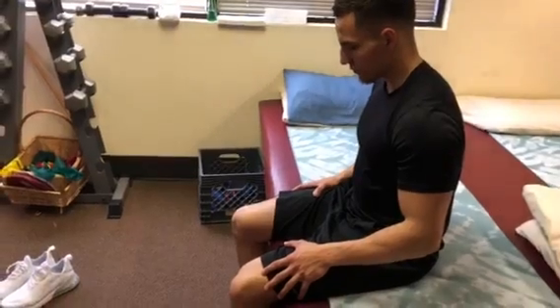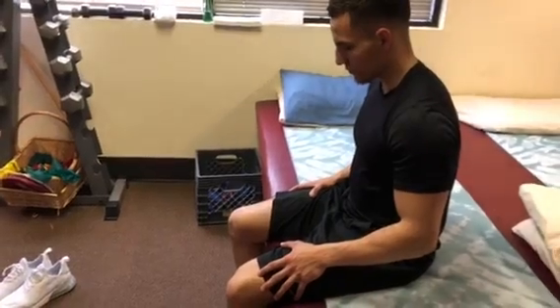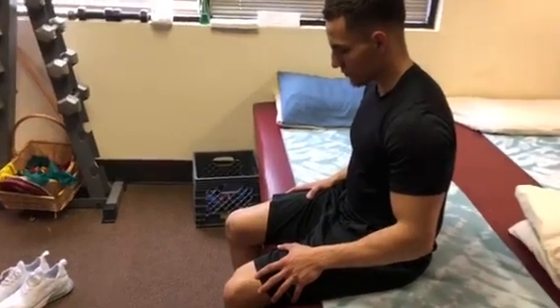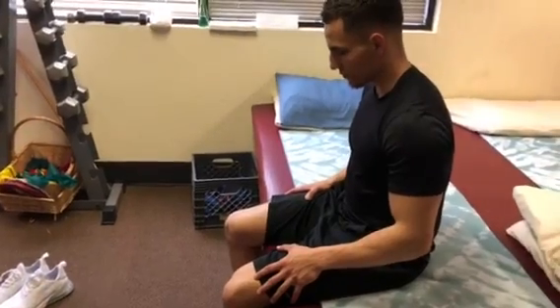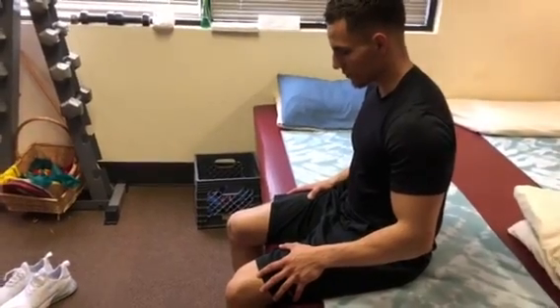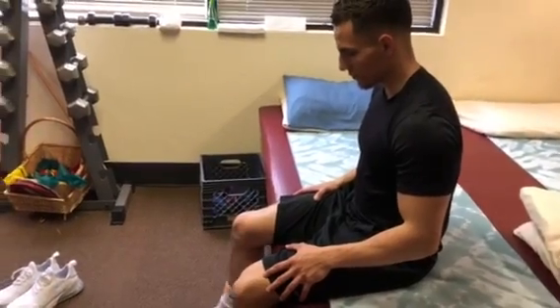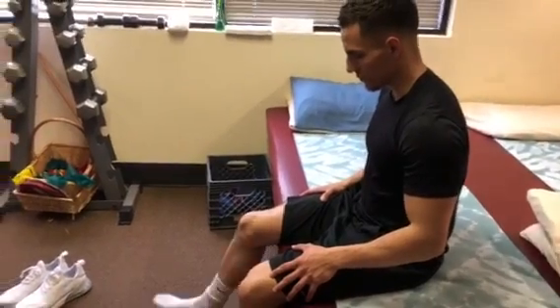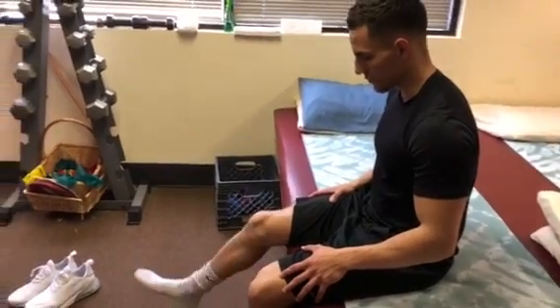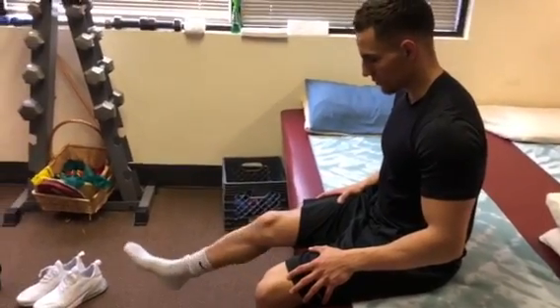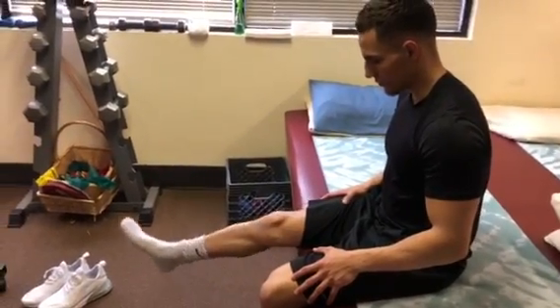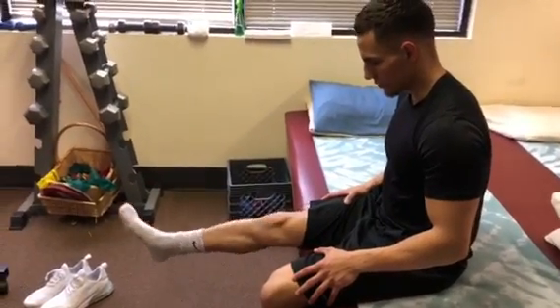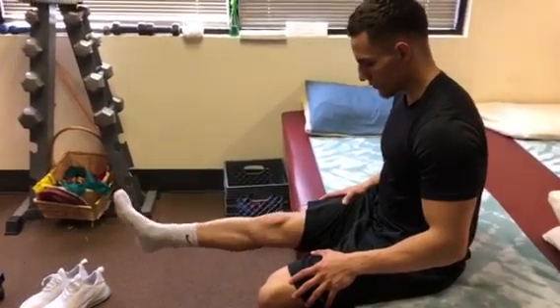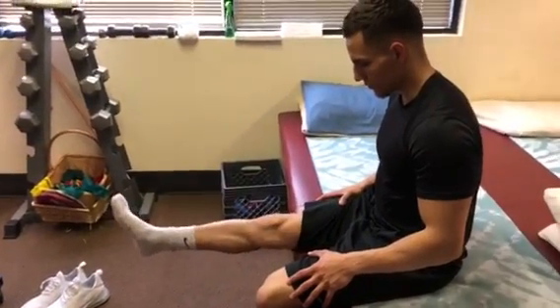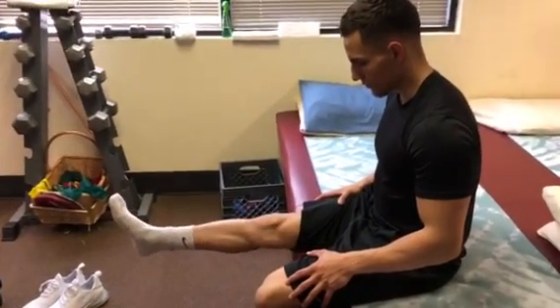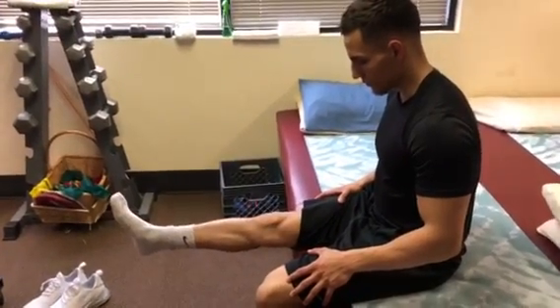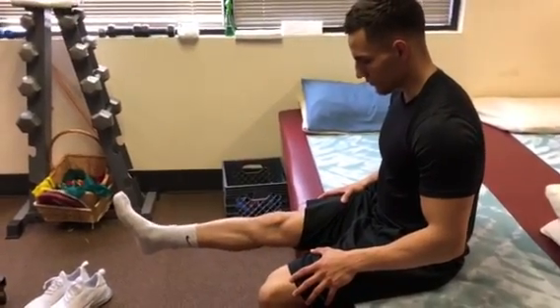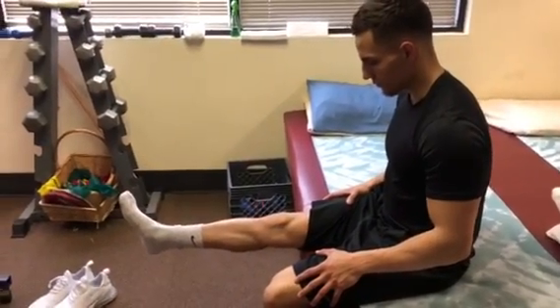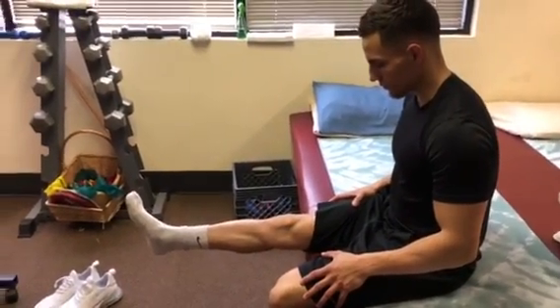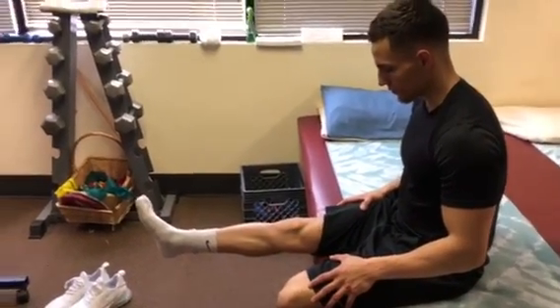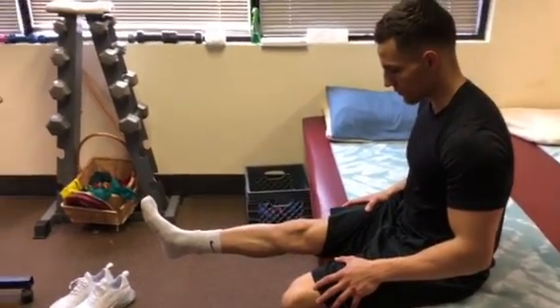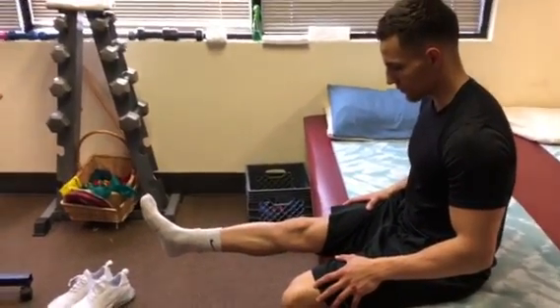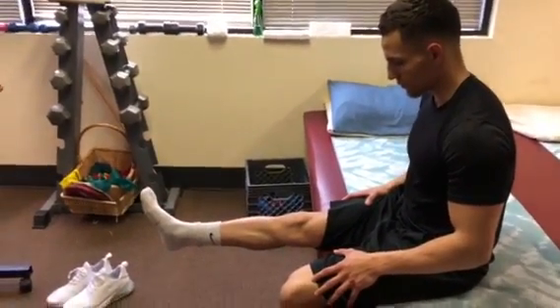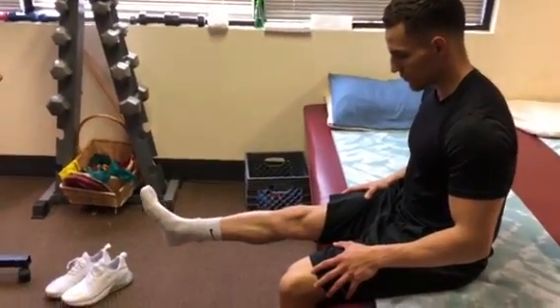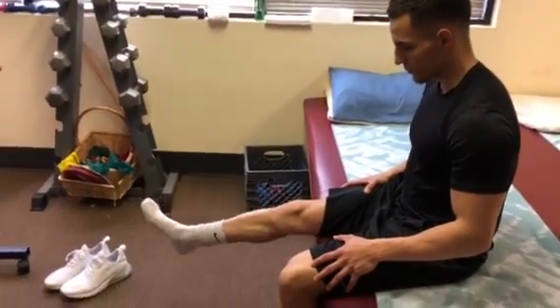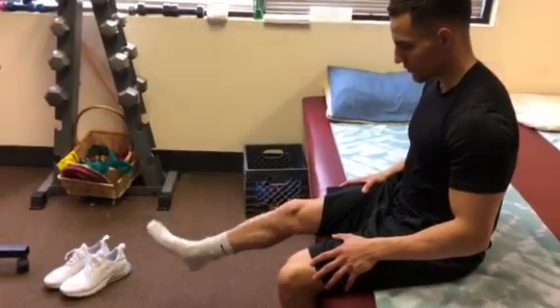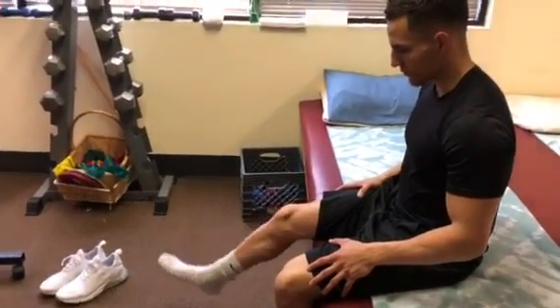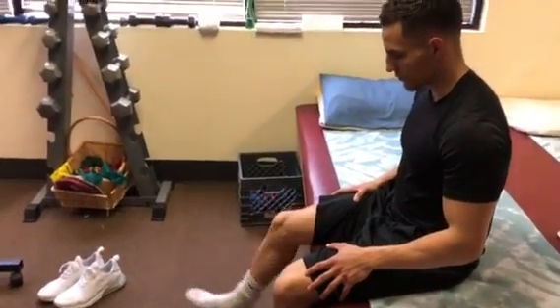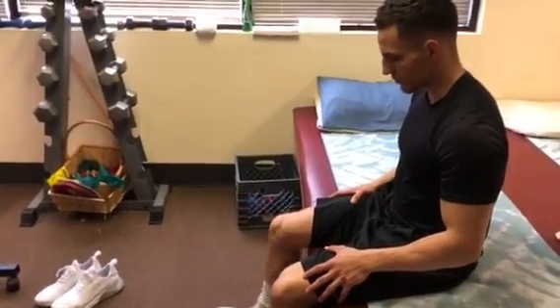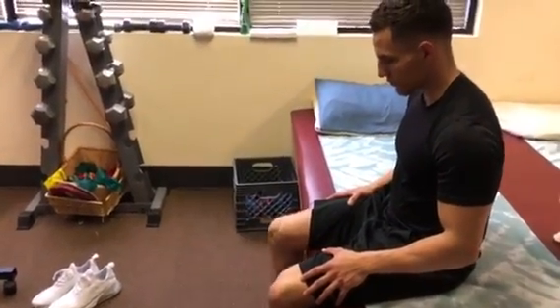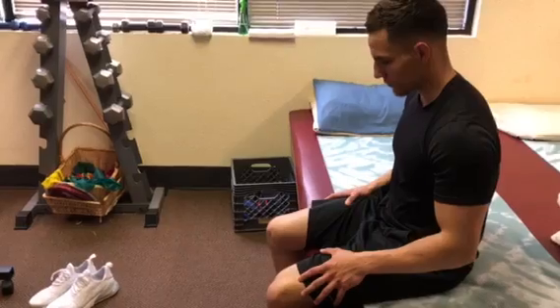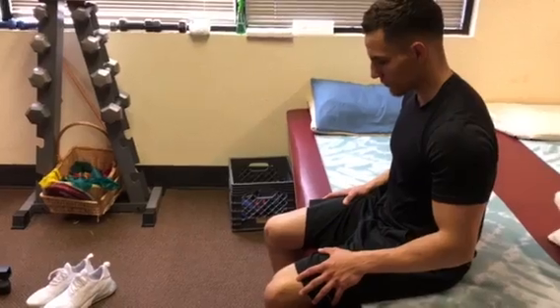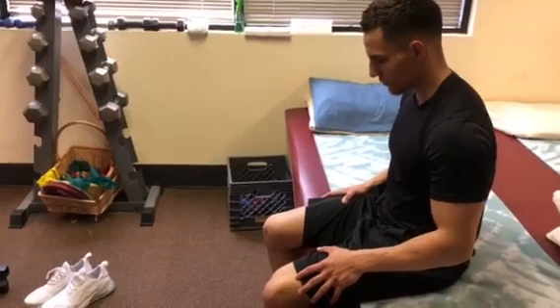Again, only do this exercise if you have been prescribed by your therapist or your doctor.